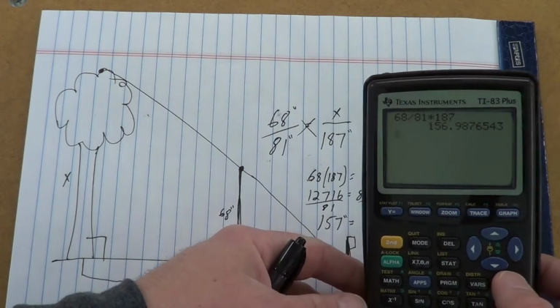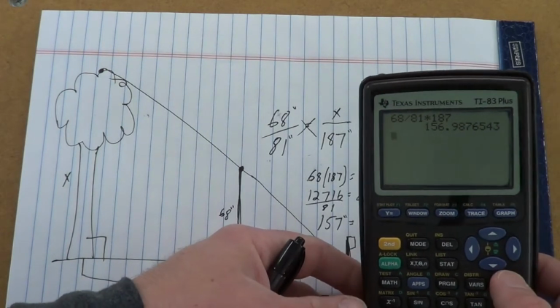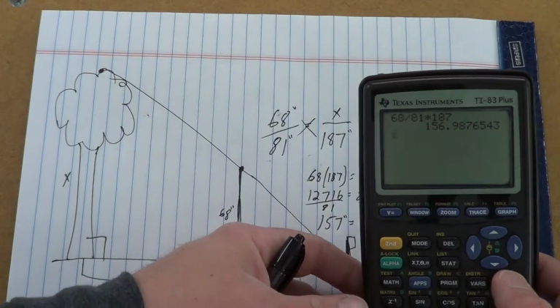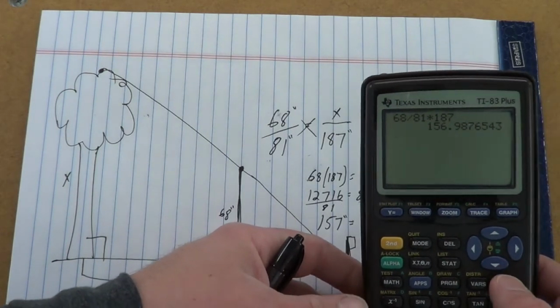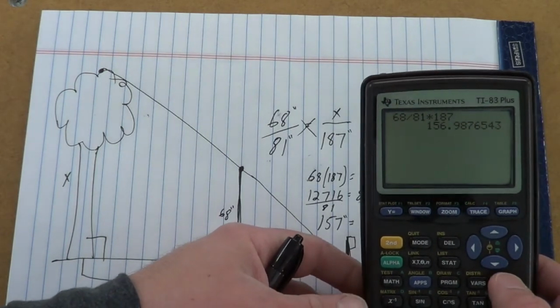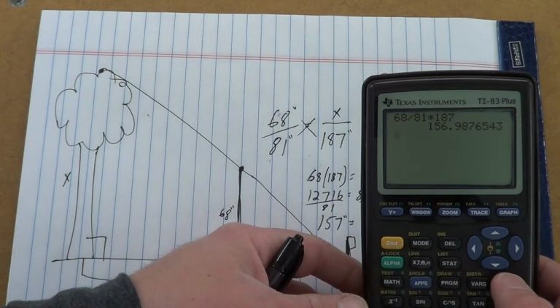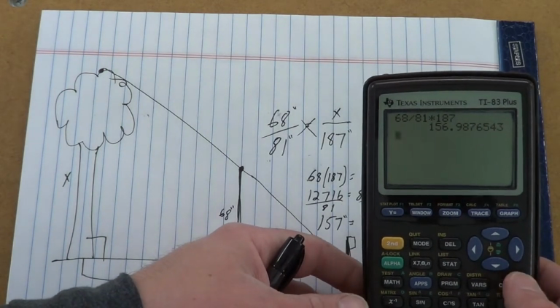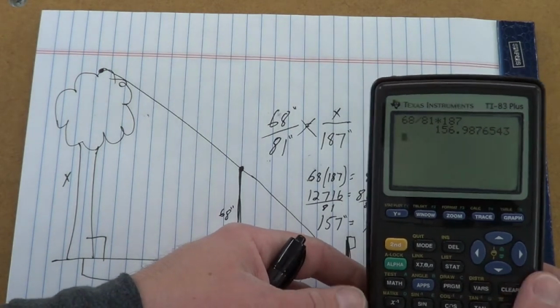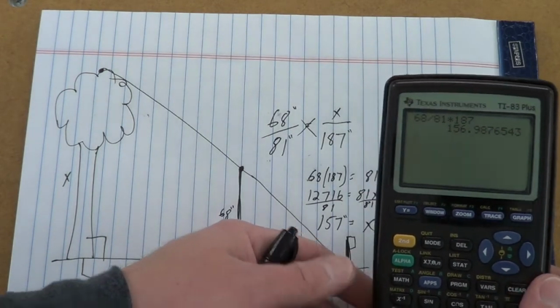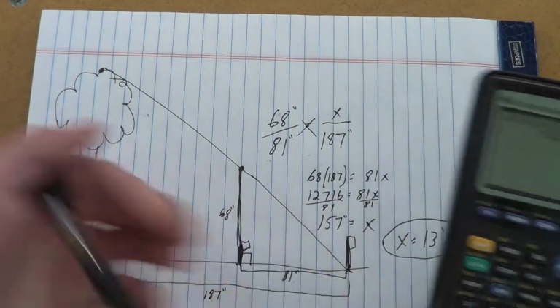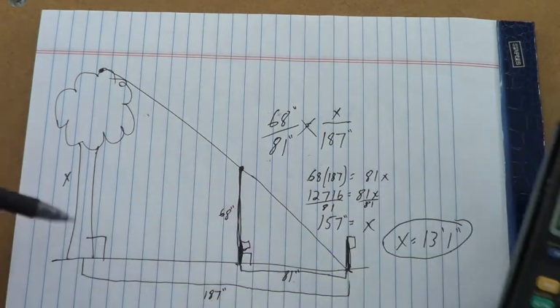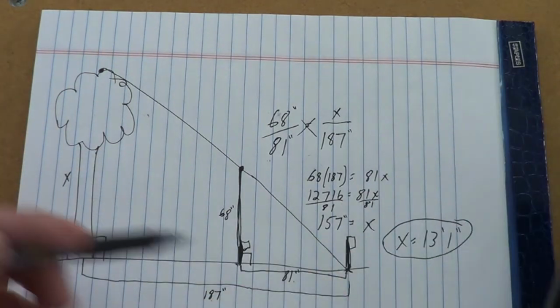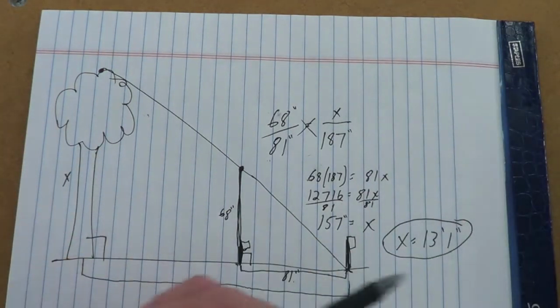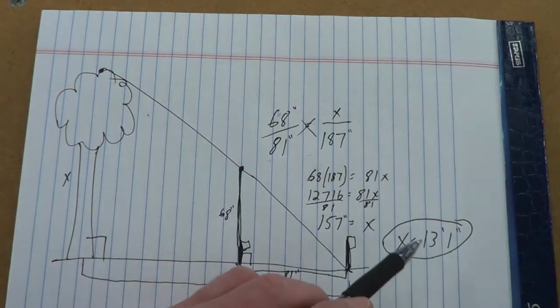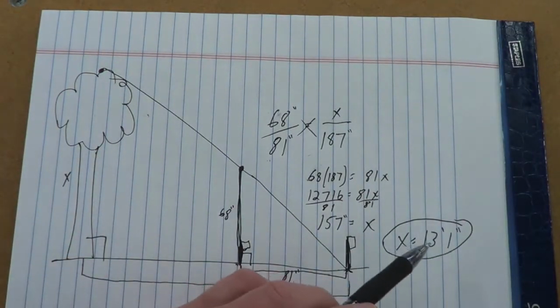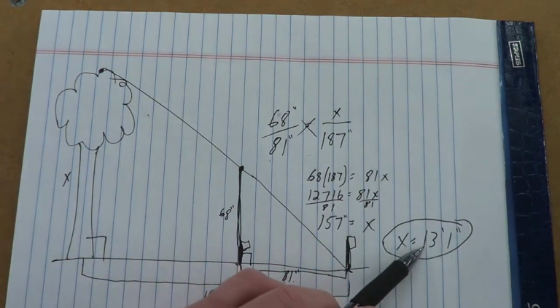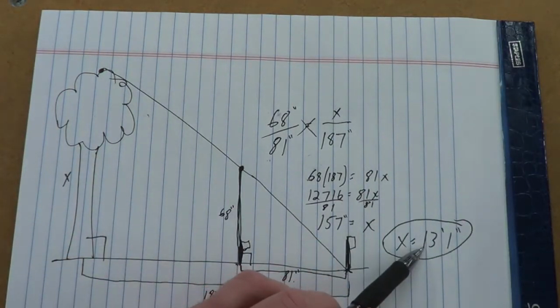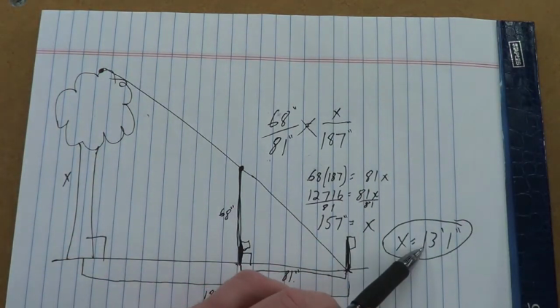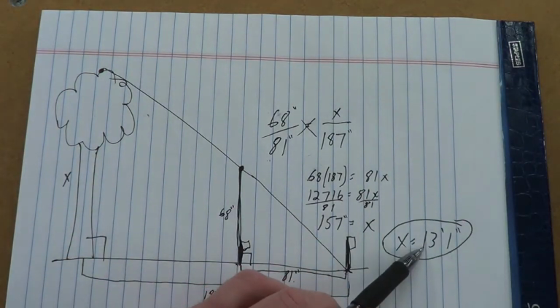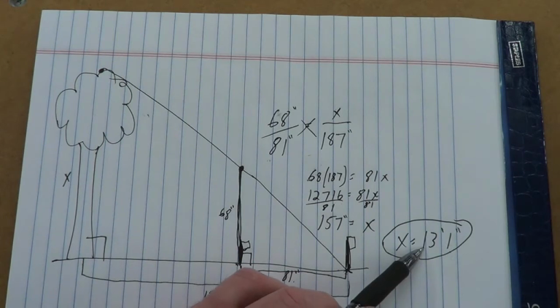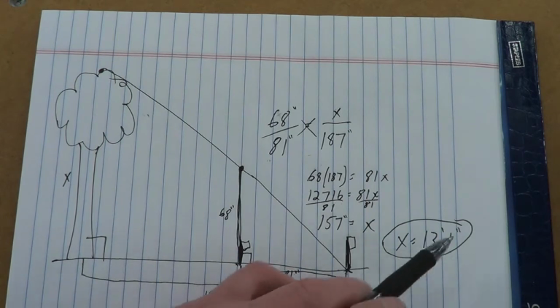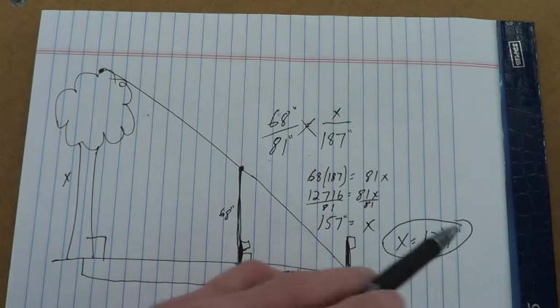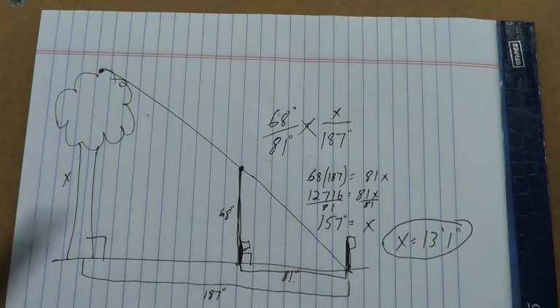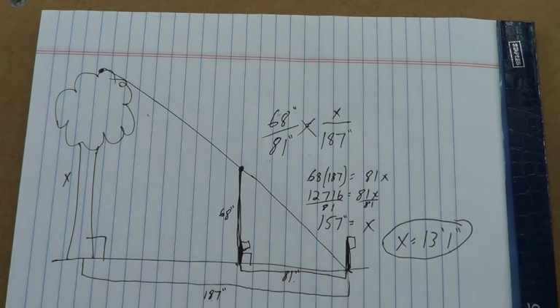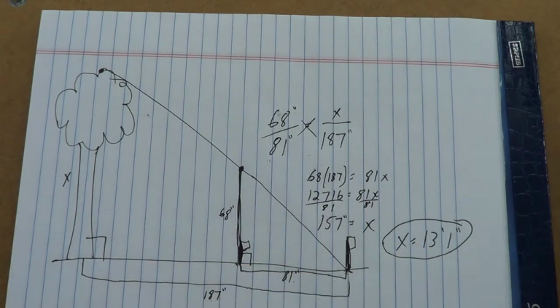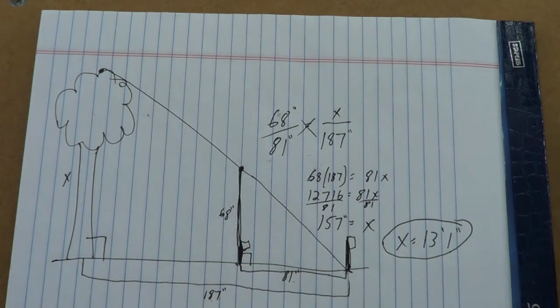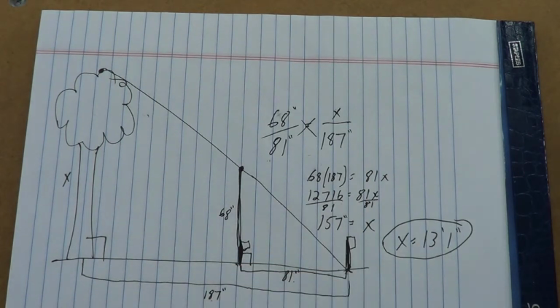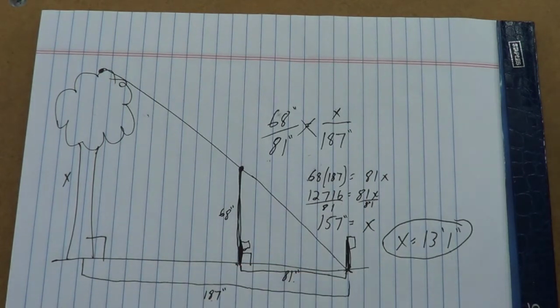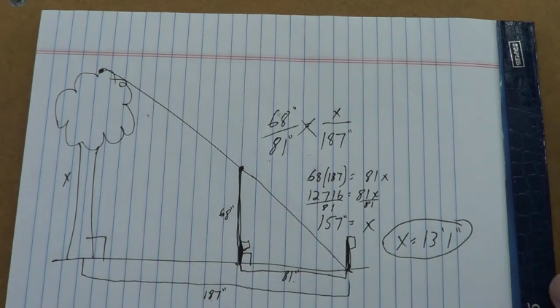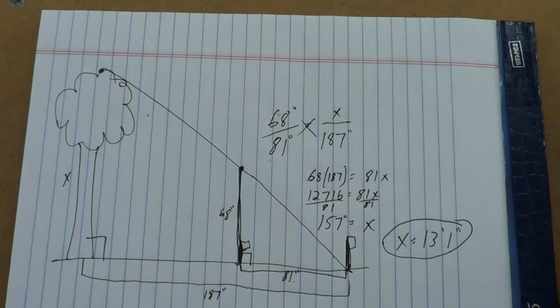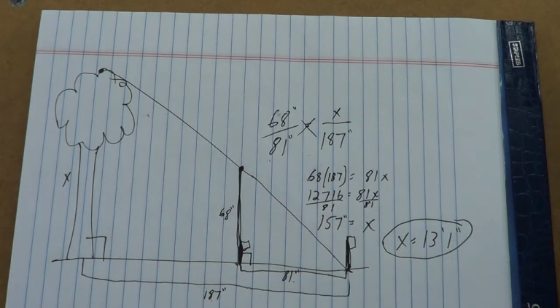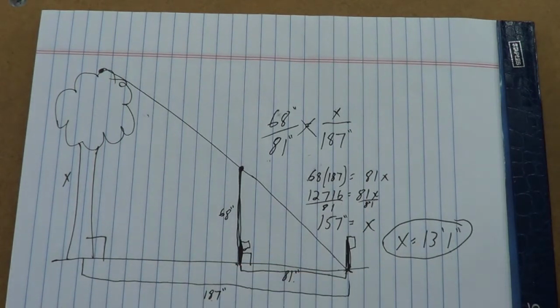But there we go — 13 feet 1 inch is the height of that tree.